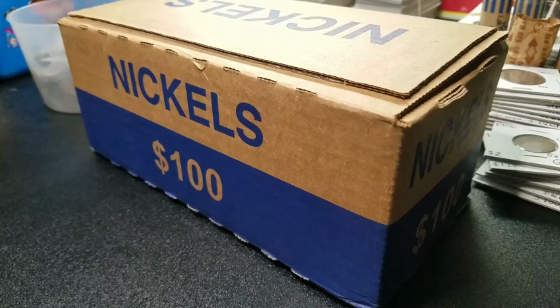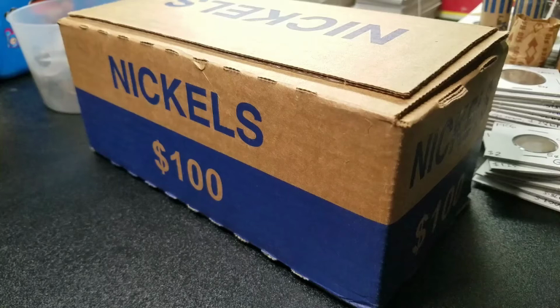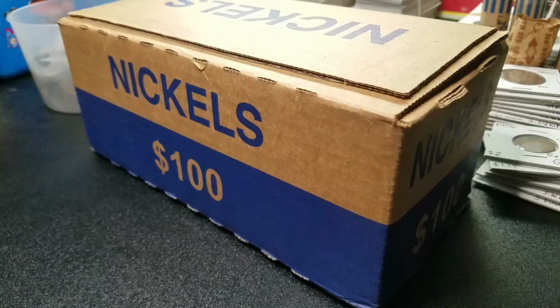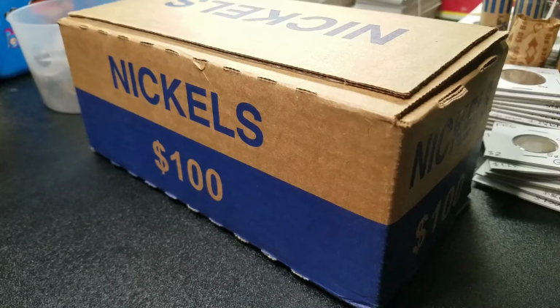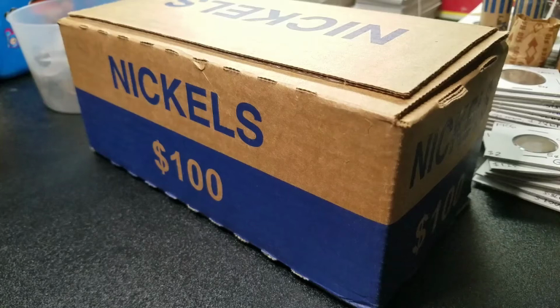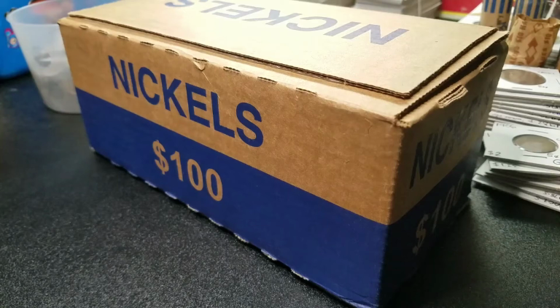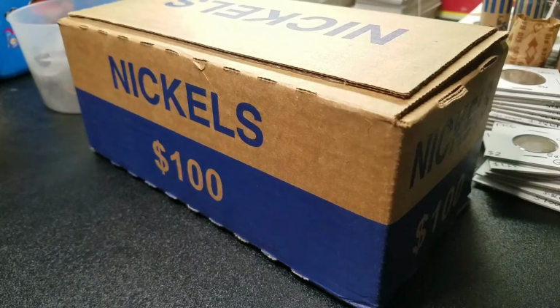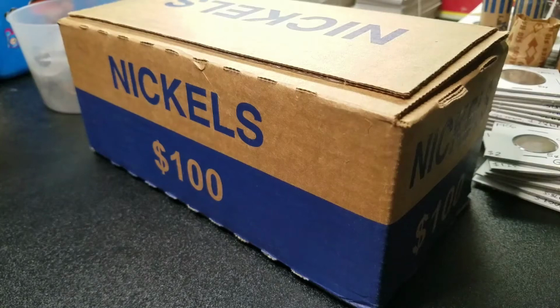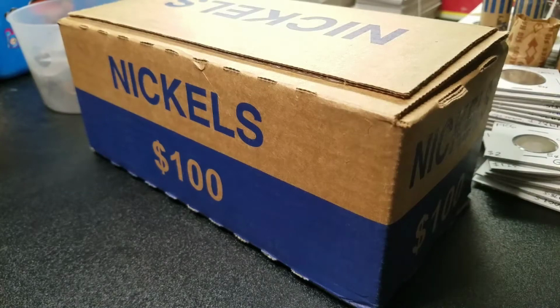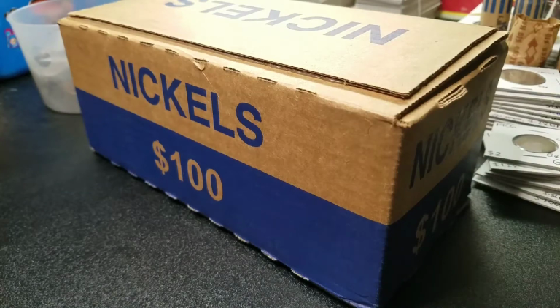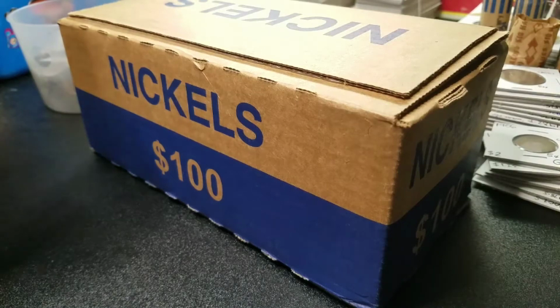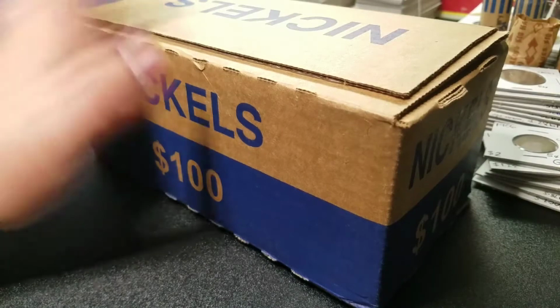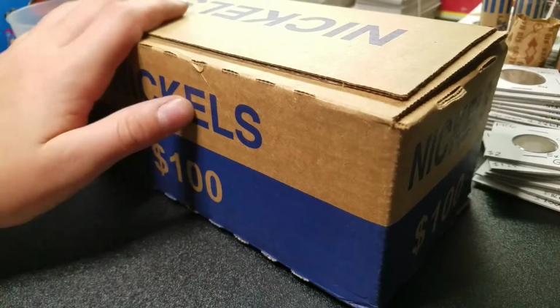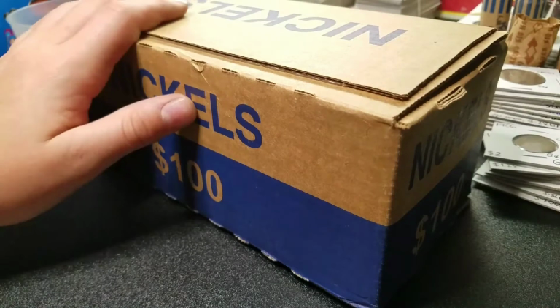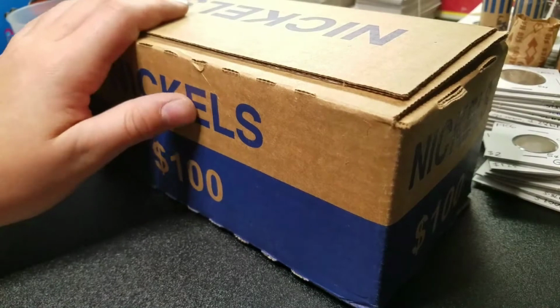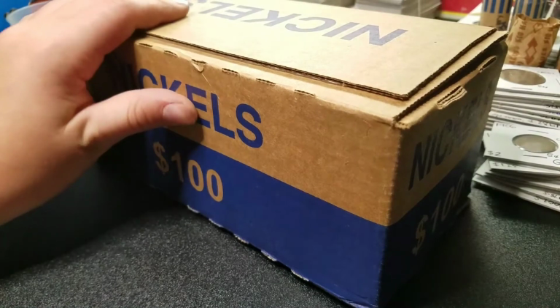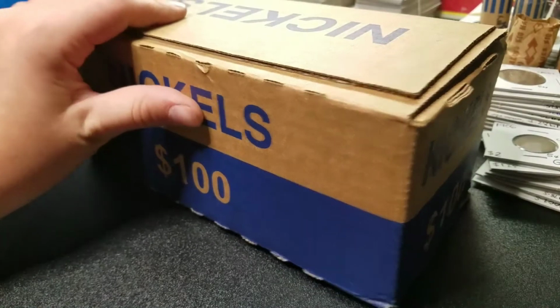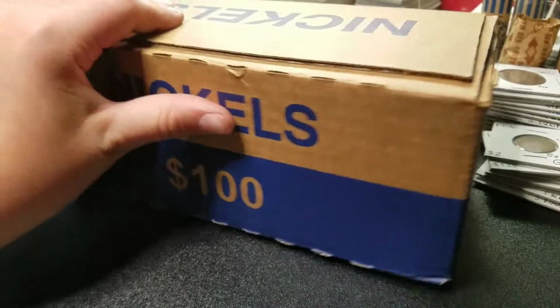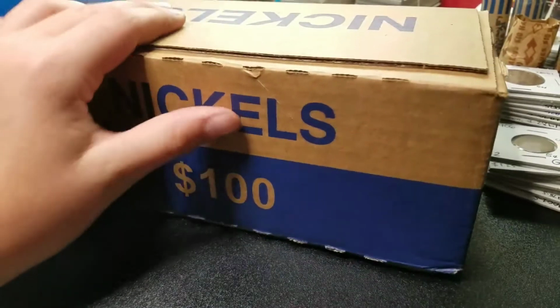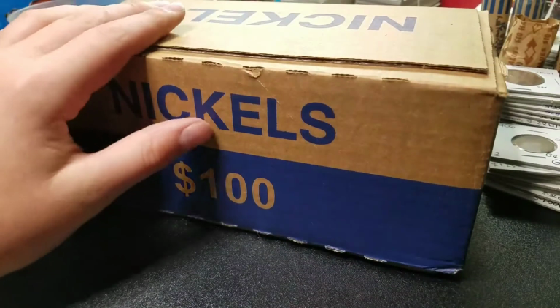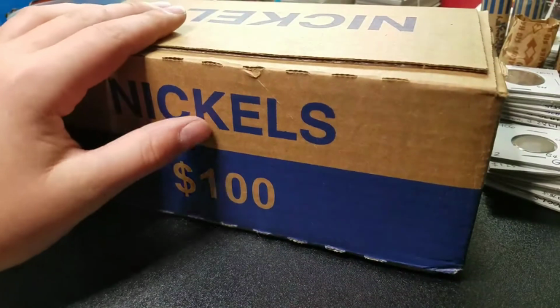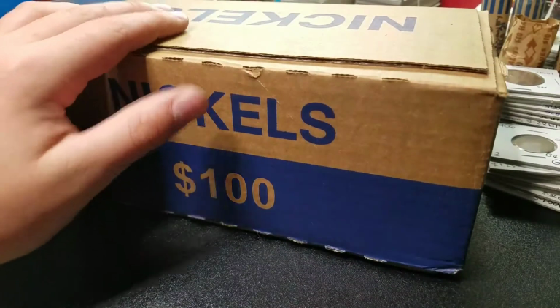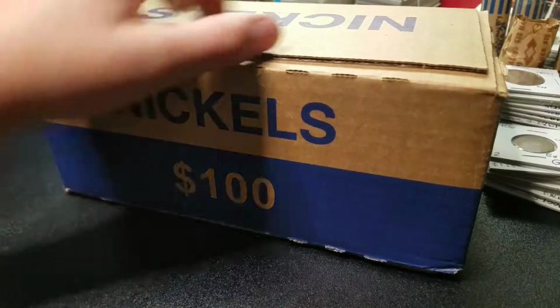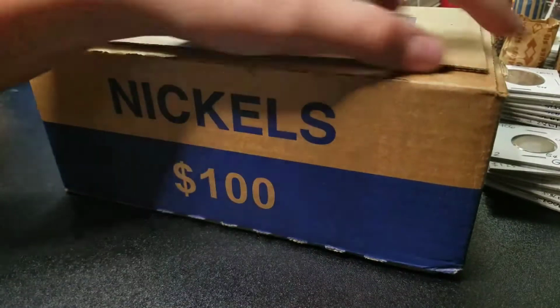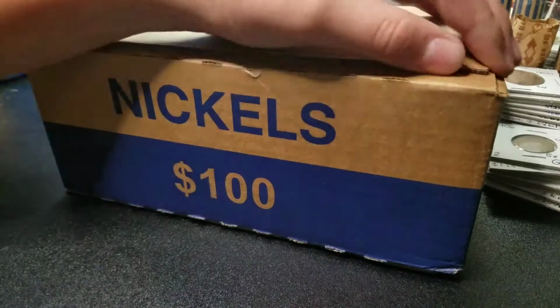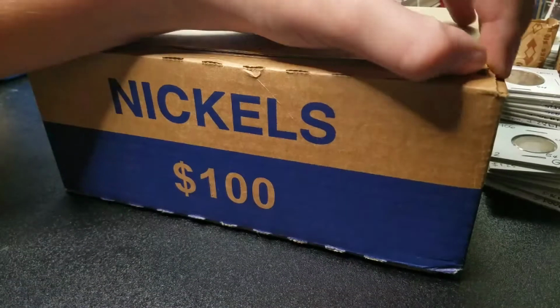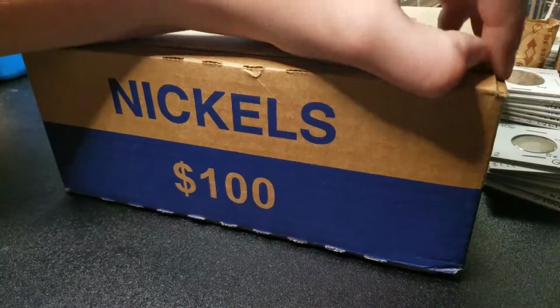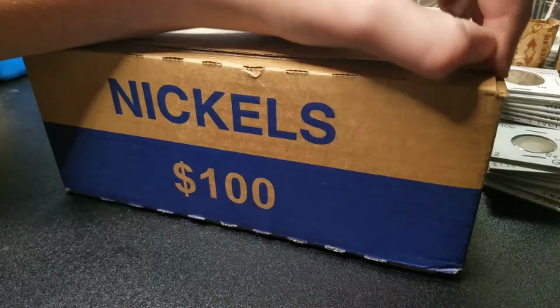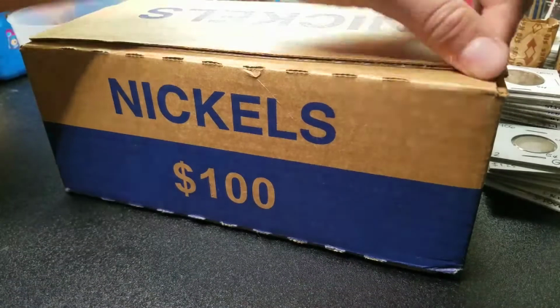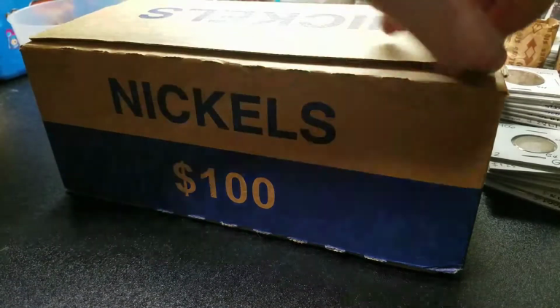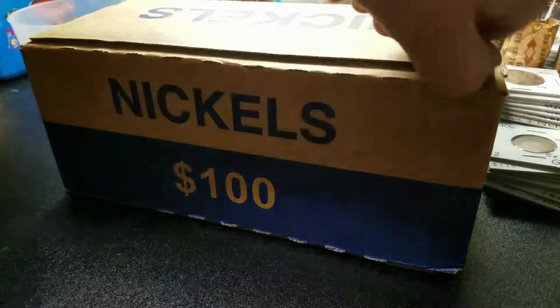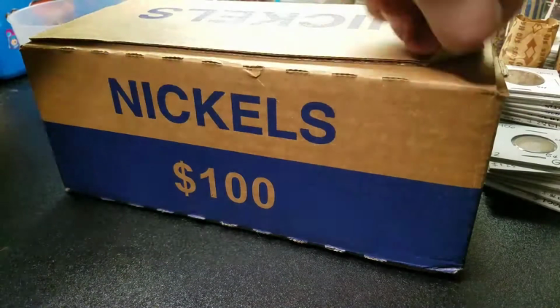All right guys, we have $100 in nickels. We're going to go ahead and open it up.